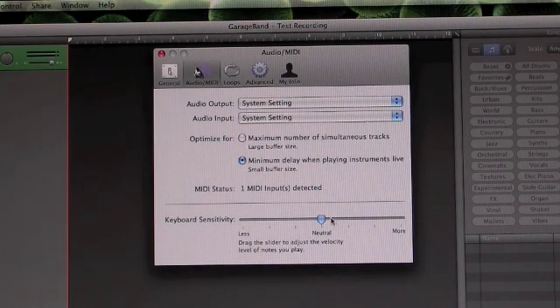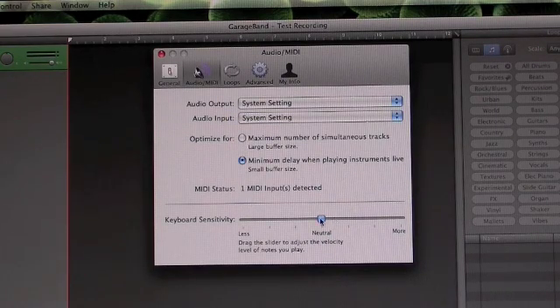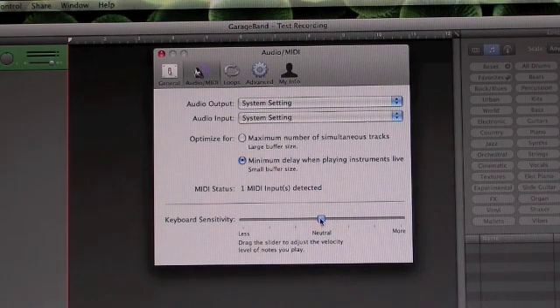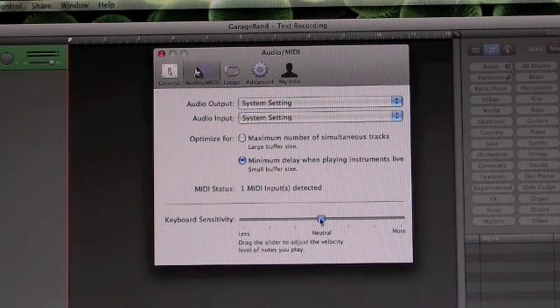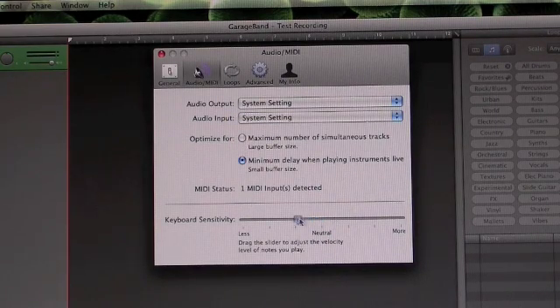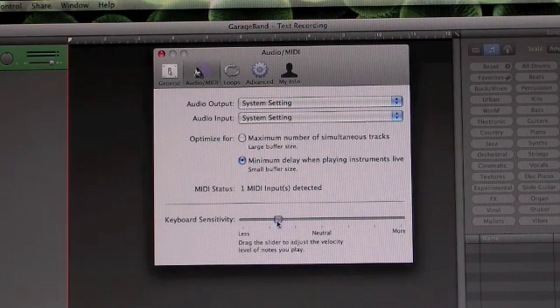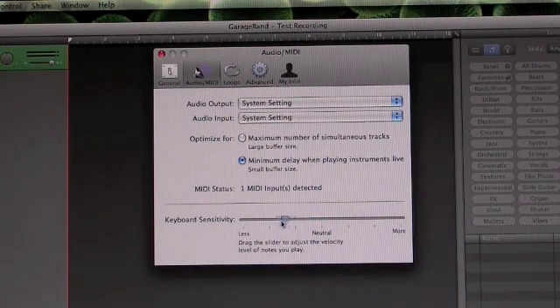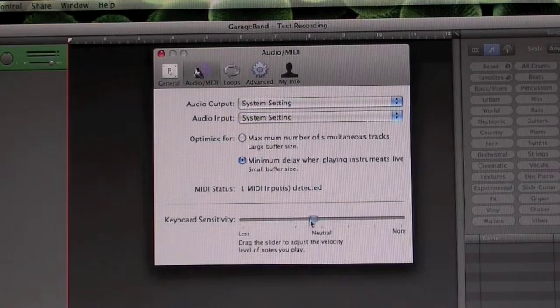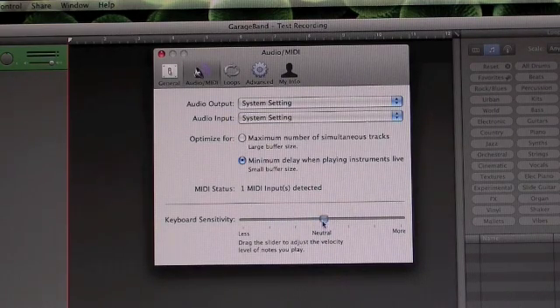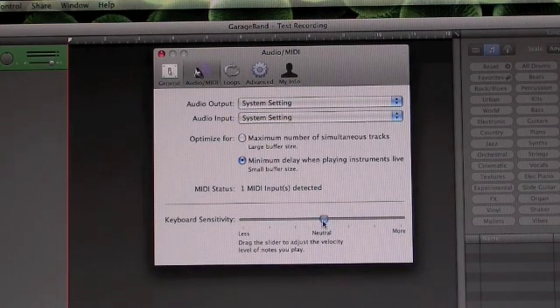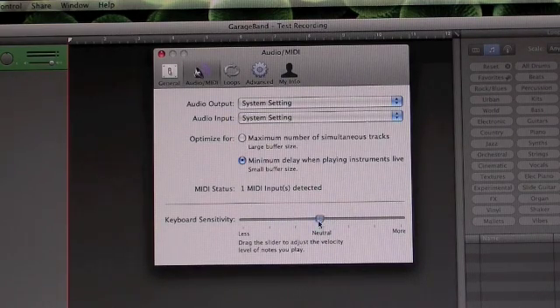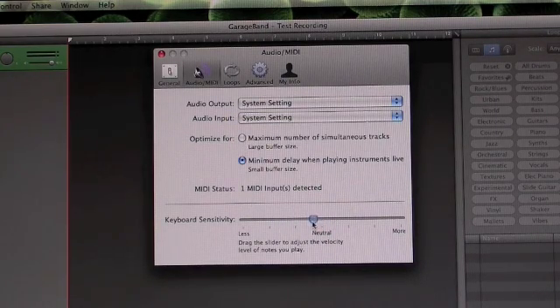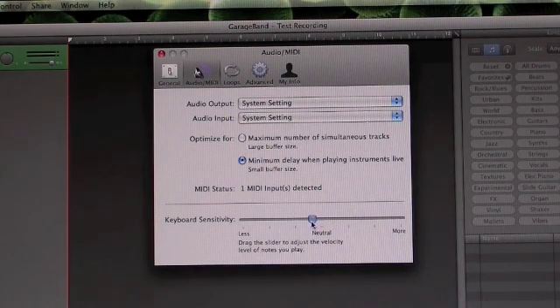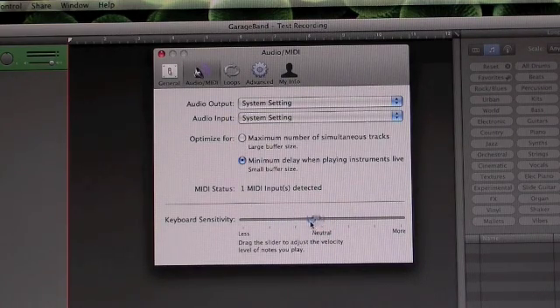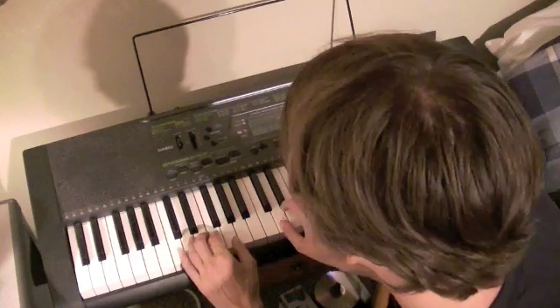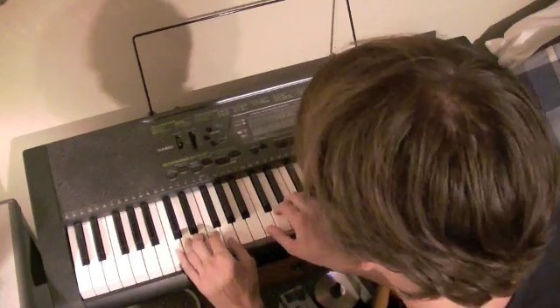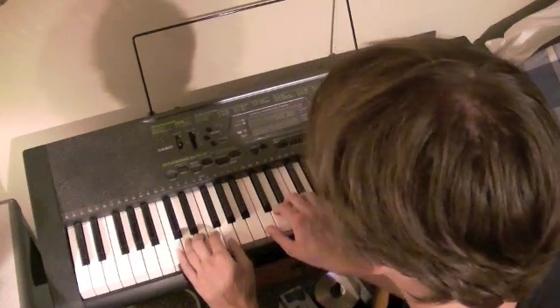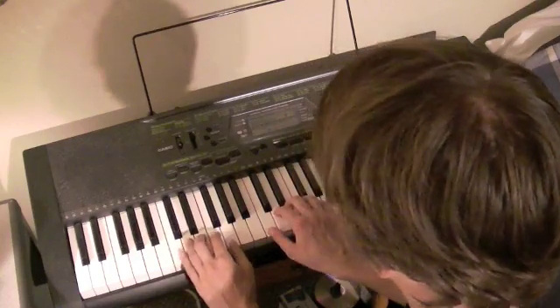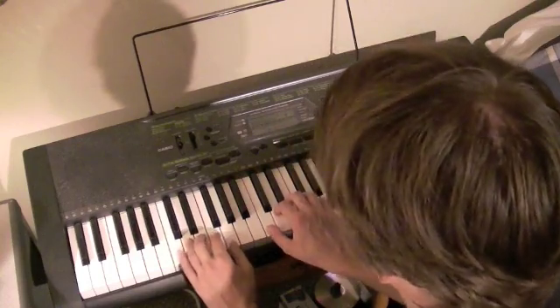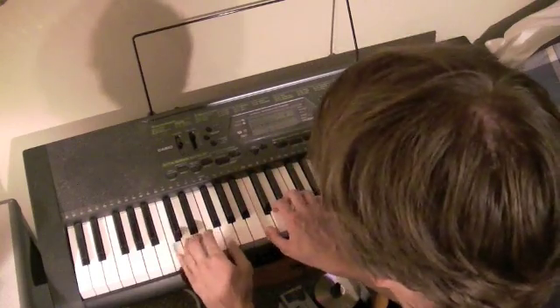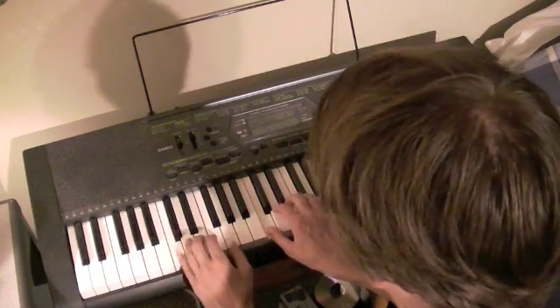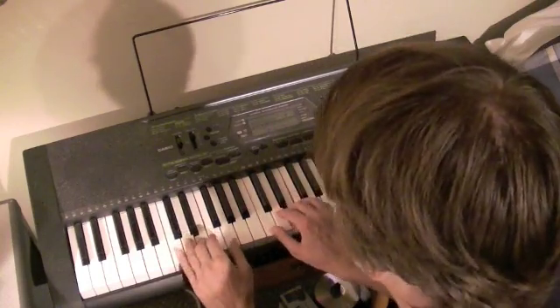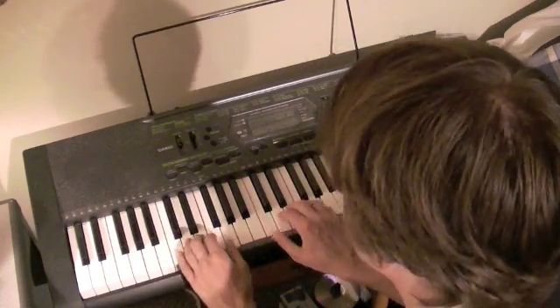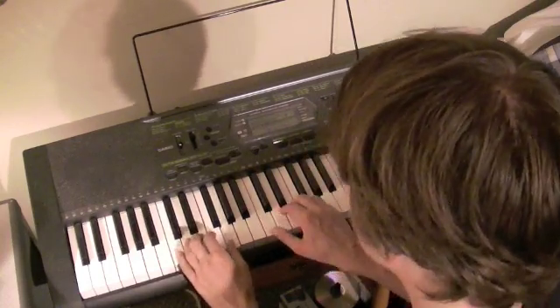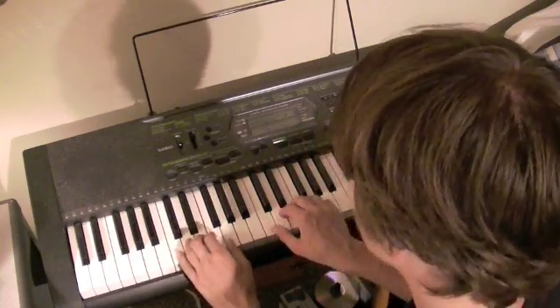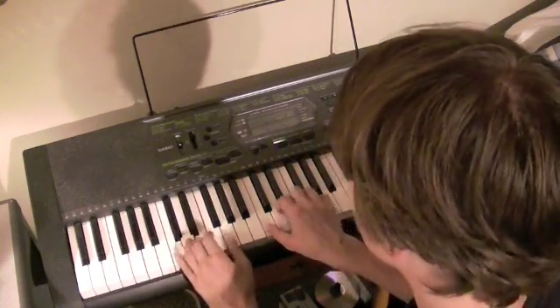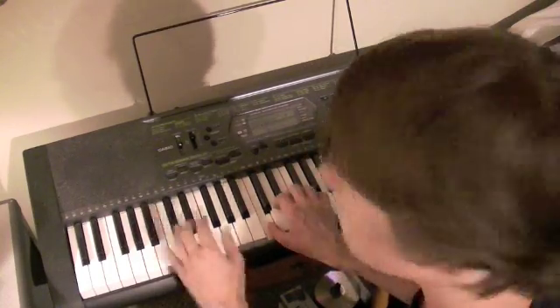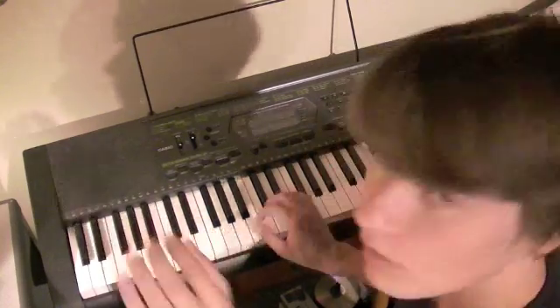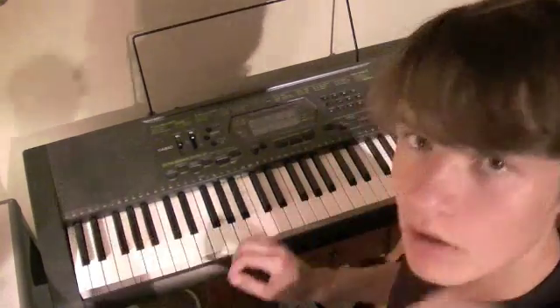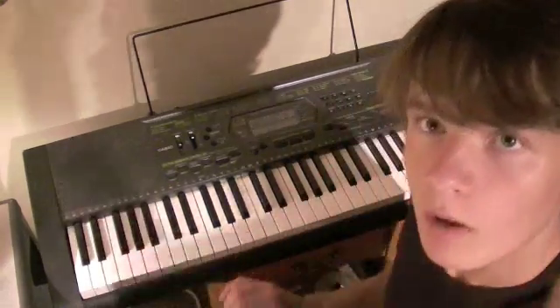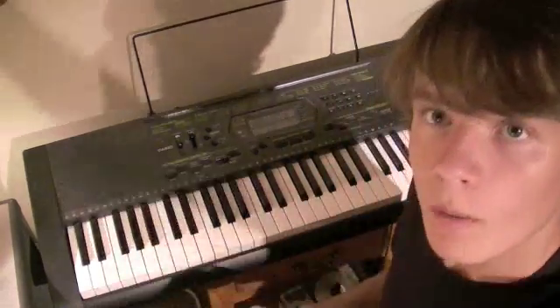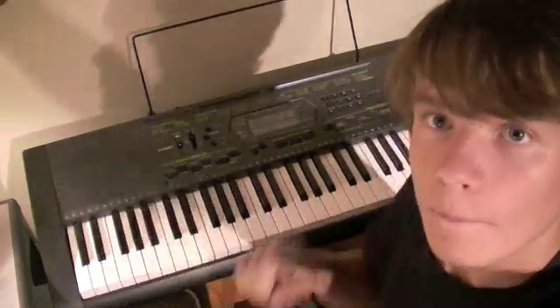Adjusting sensitivity will adjust key sensitivity. And of course, happy practicing. Enjoy your new MIDI keyboard.